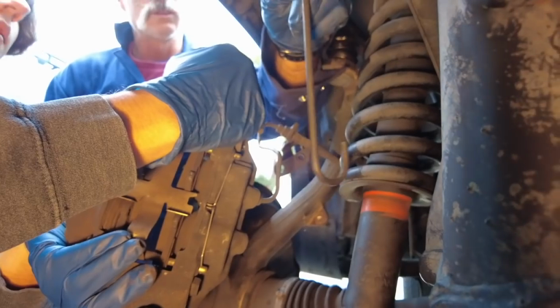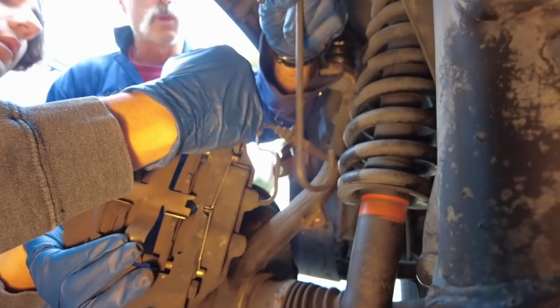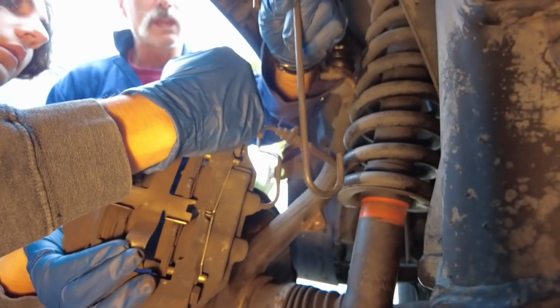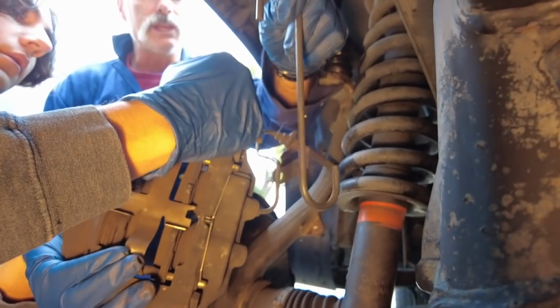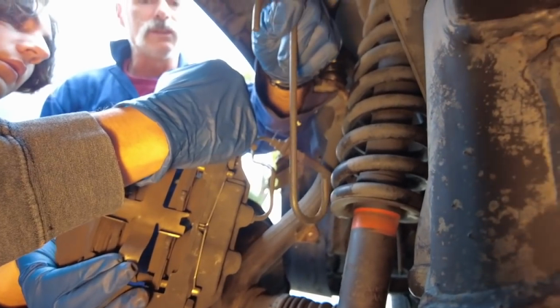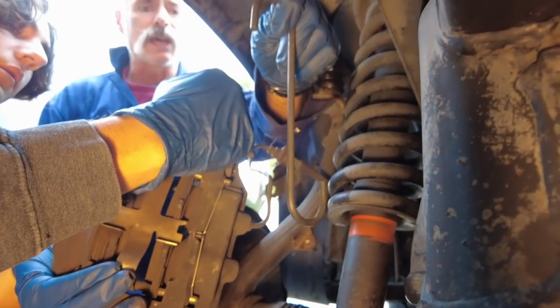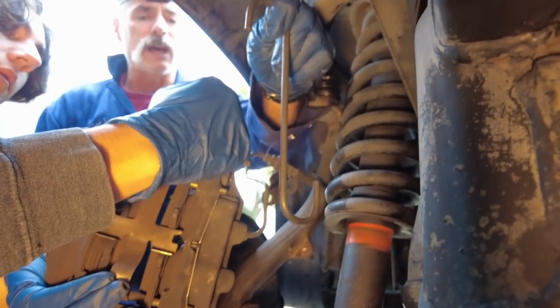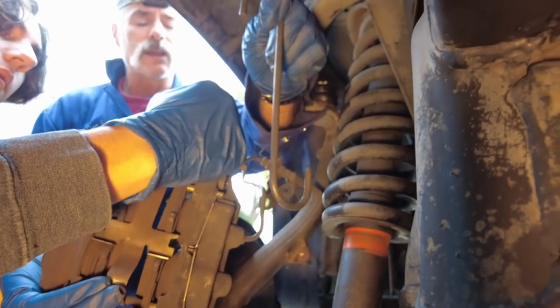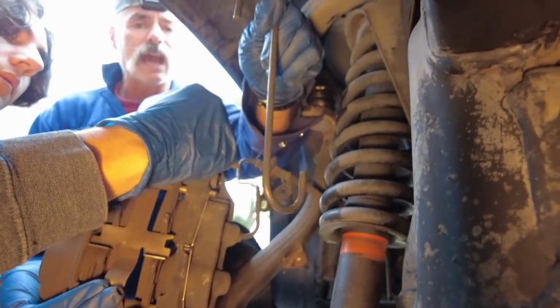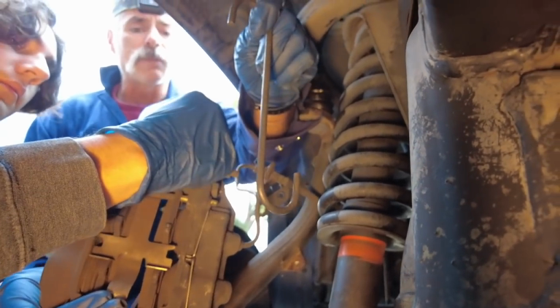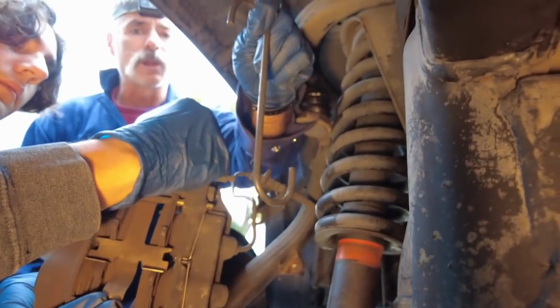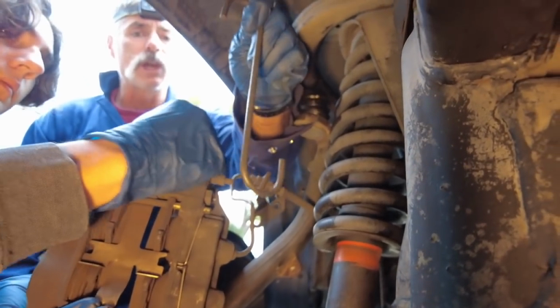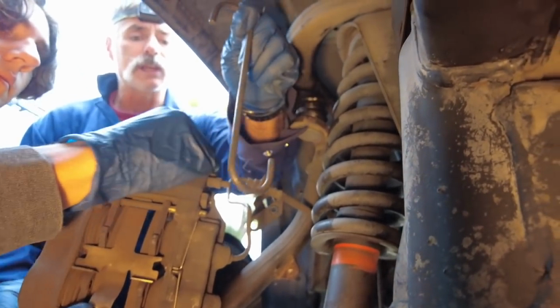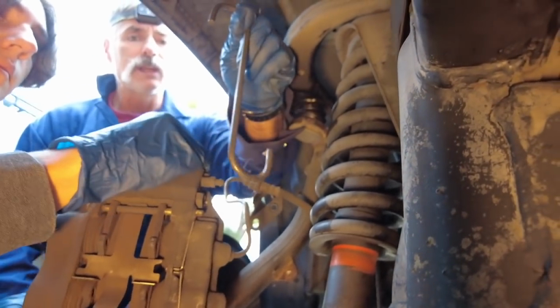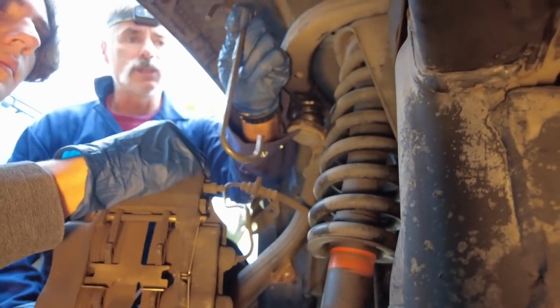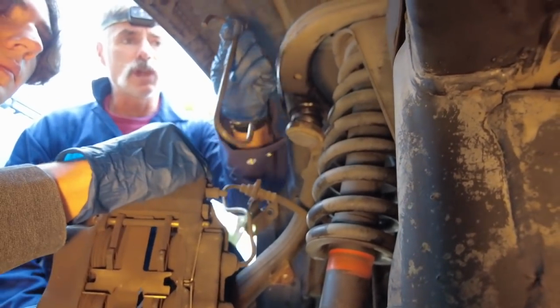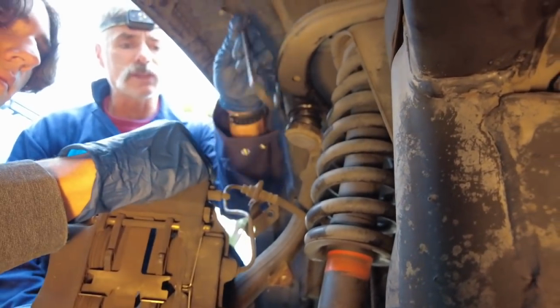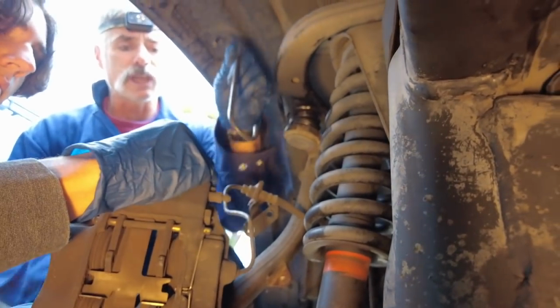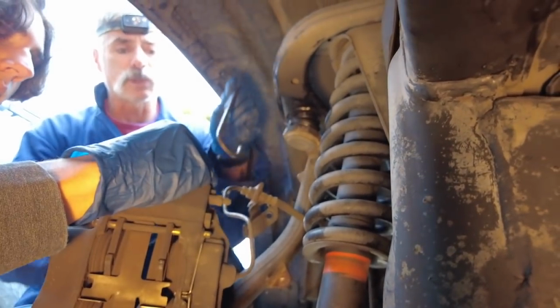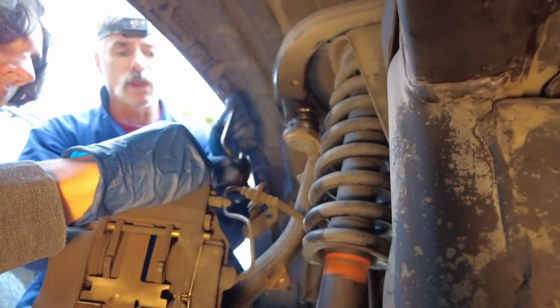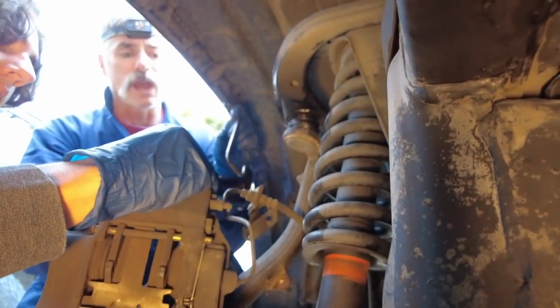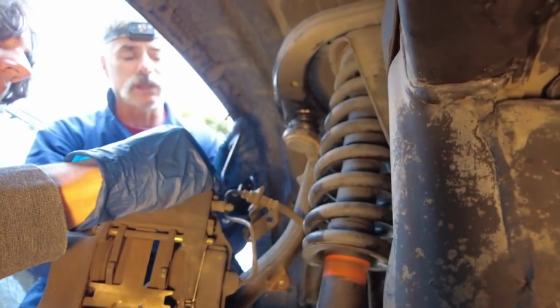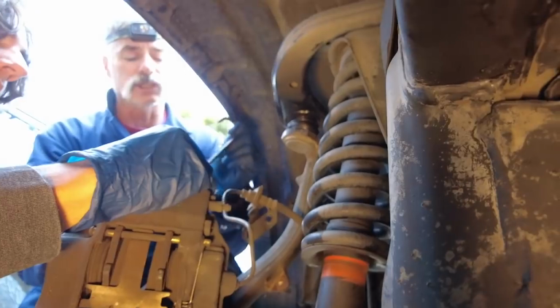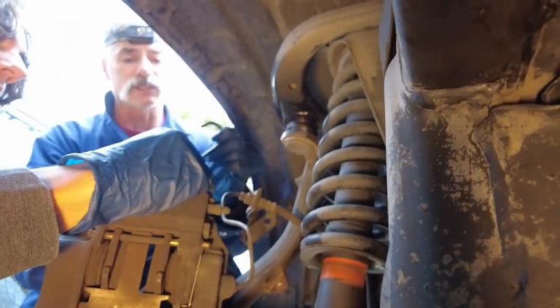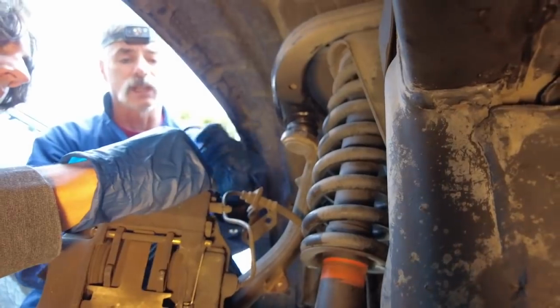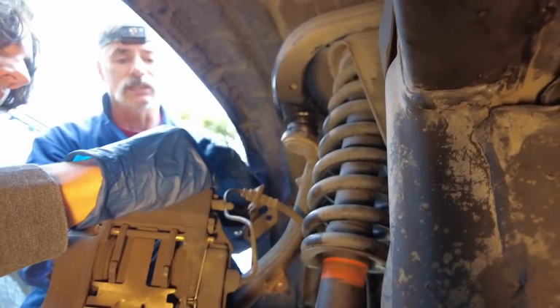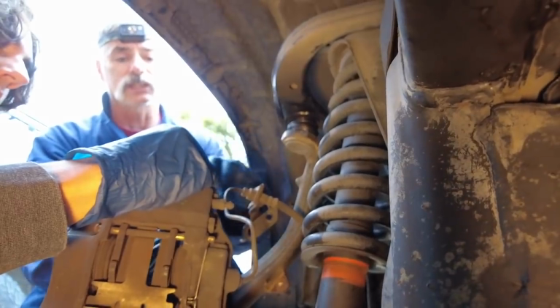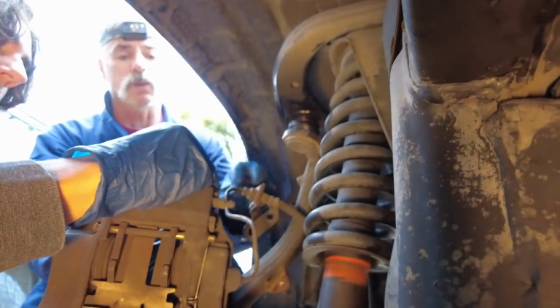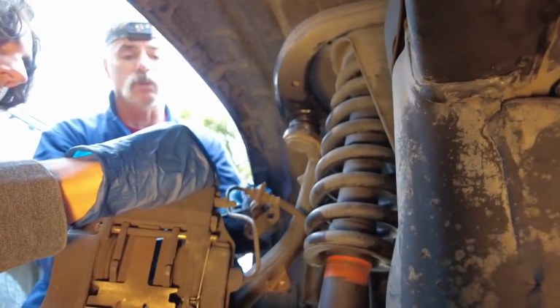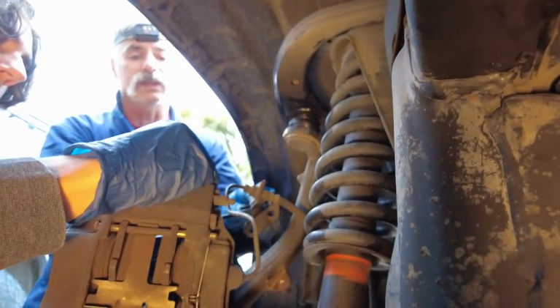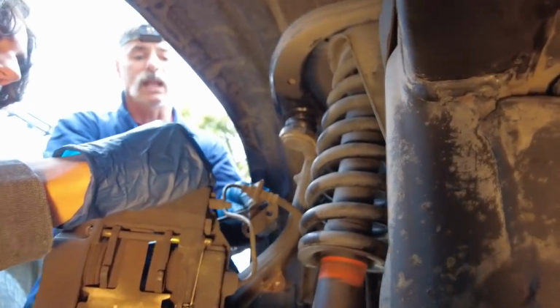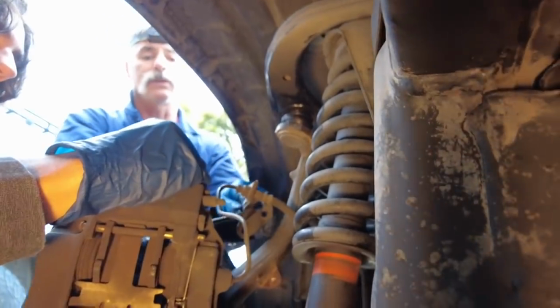We're going to use a caliper hook to hang the caliper so we're not putting stress on the brake line — it supports the weight of the caliper.